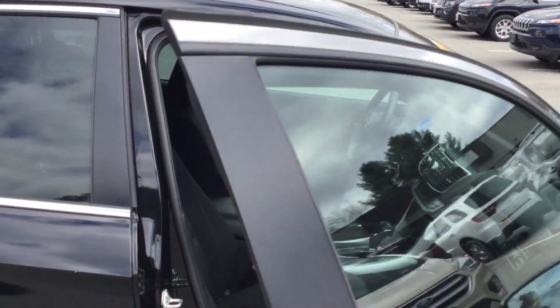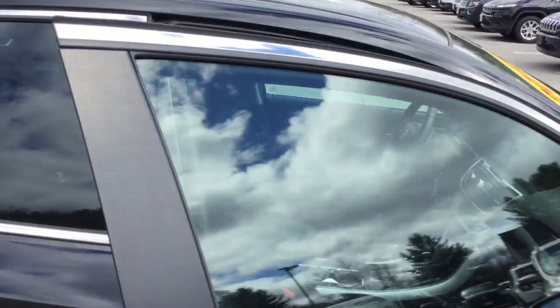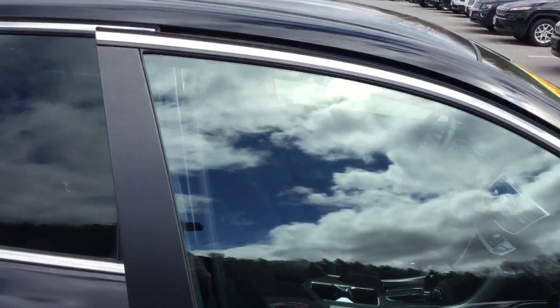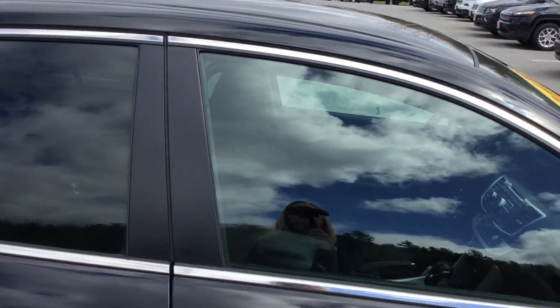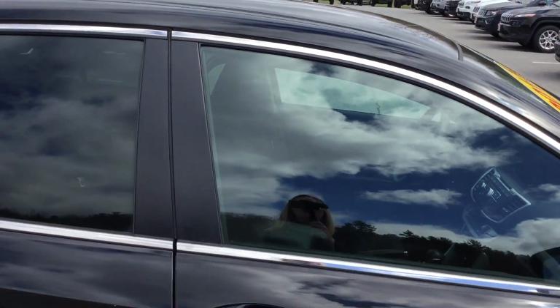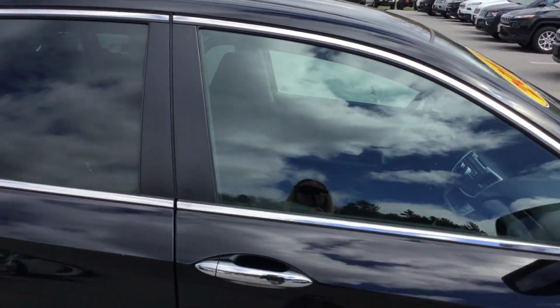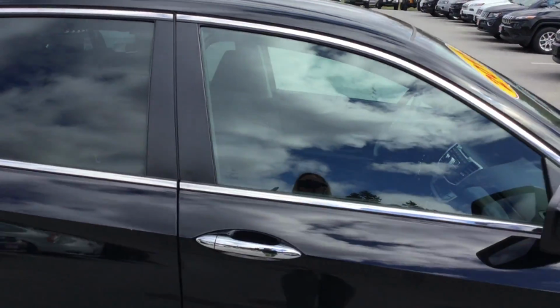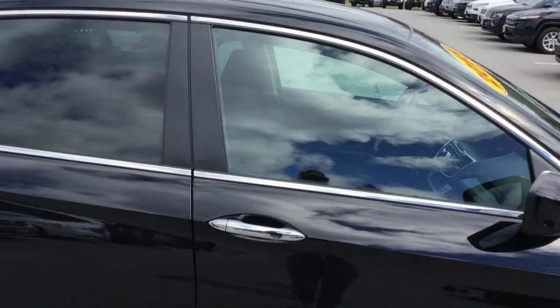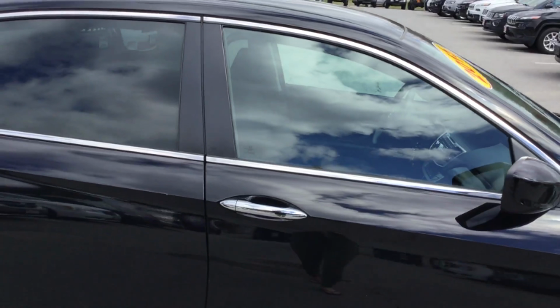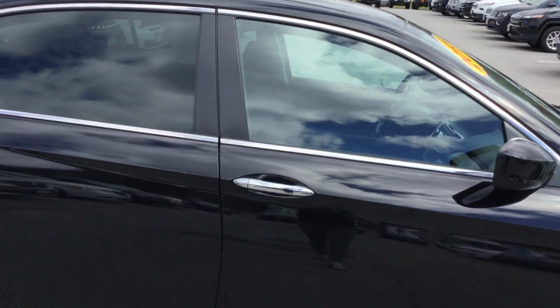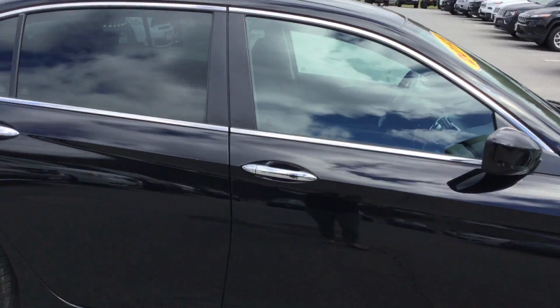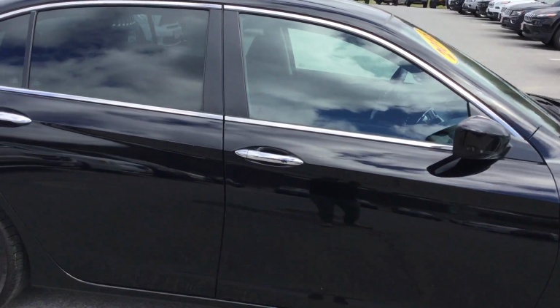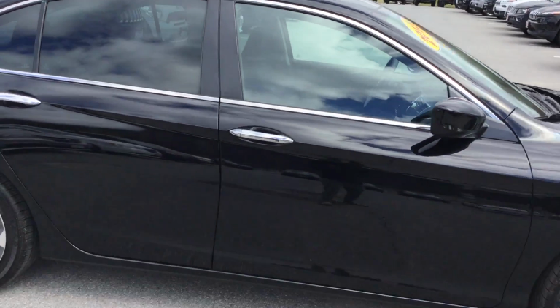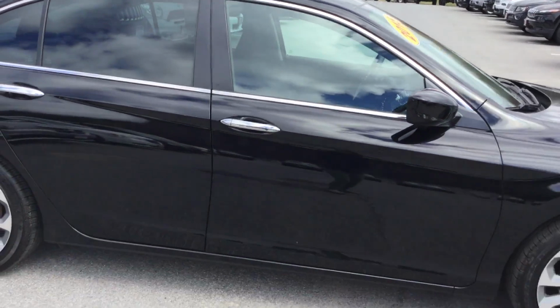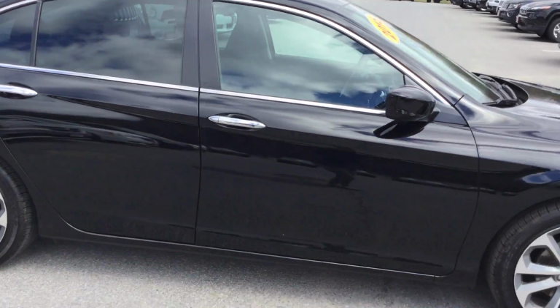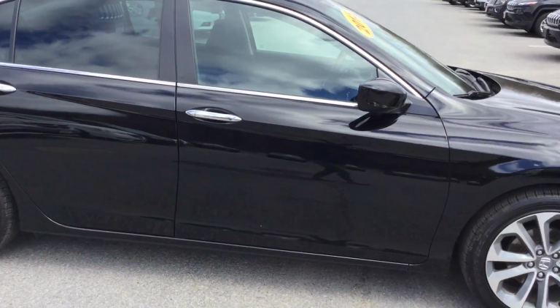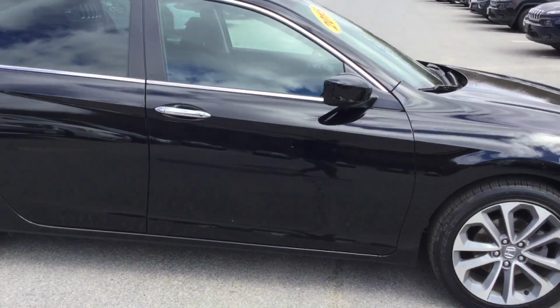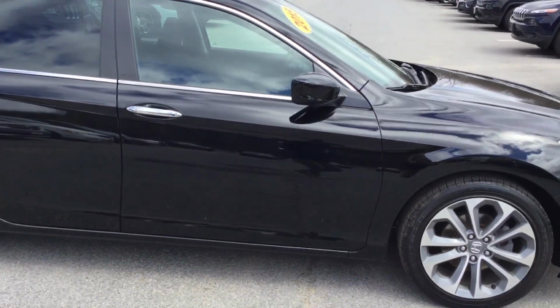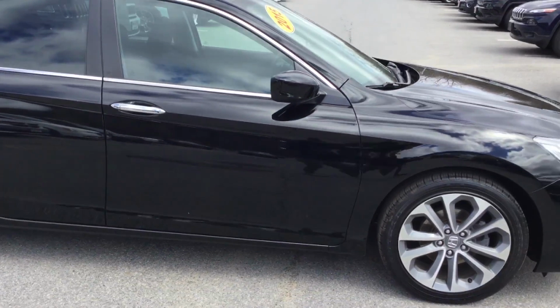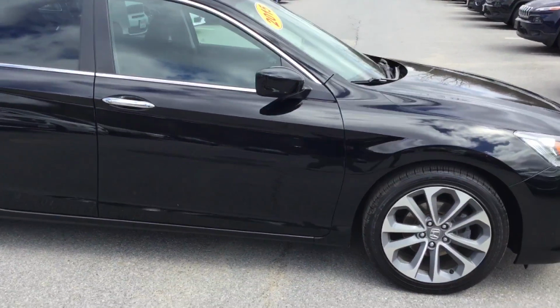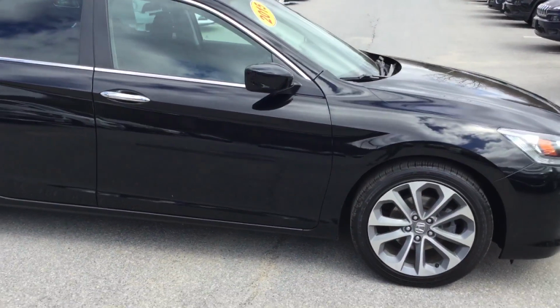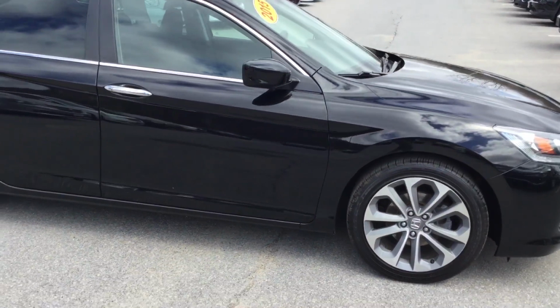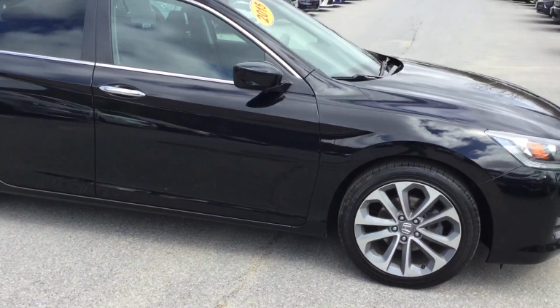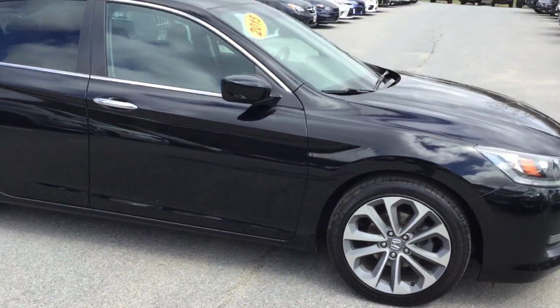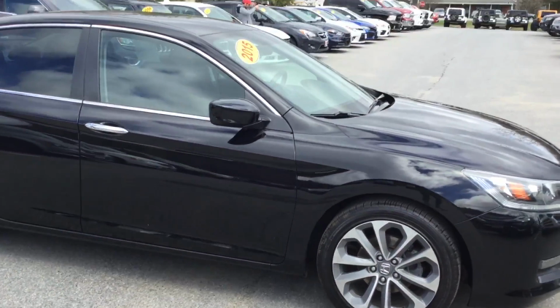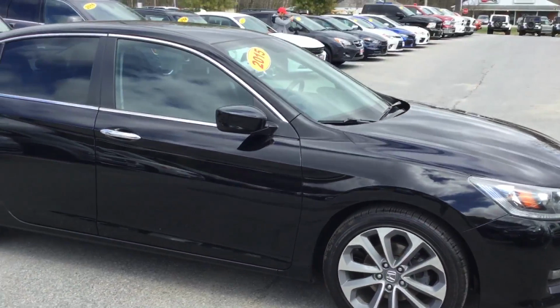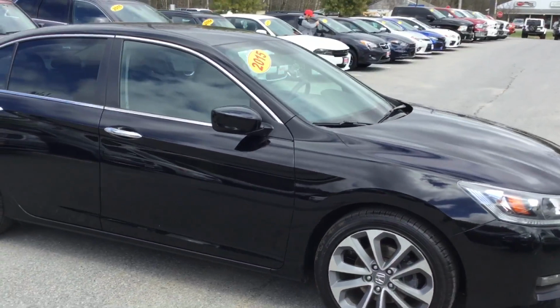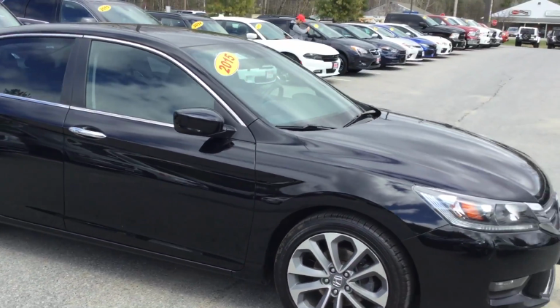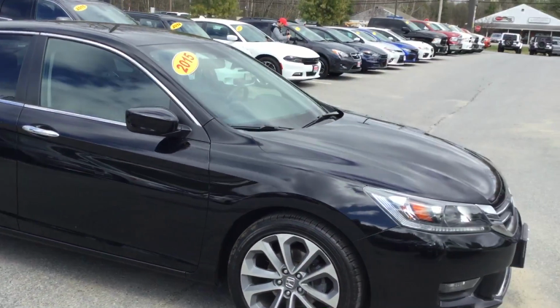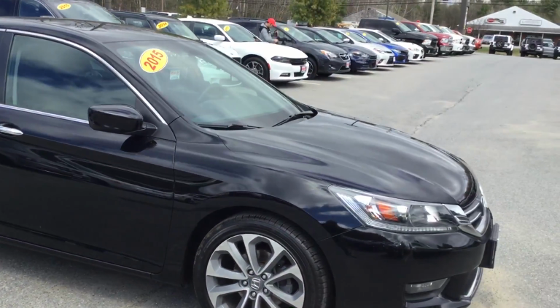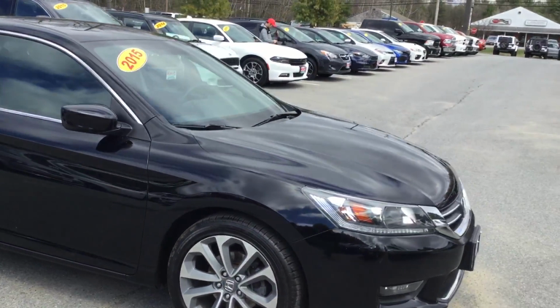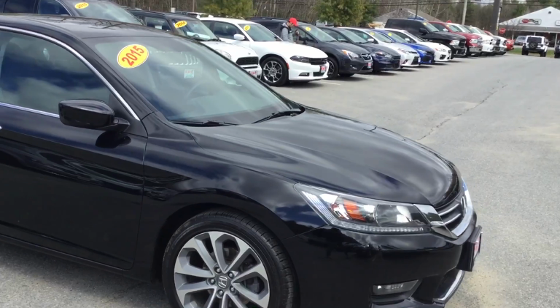Again, this is Emily at Nemer Chrysler Jeep Dodge Ram in Saratoga Springs. We'd love to have you swing by and take a look at this Accord today. See you next time.